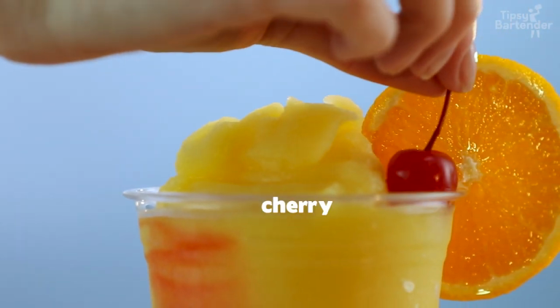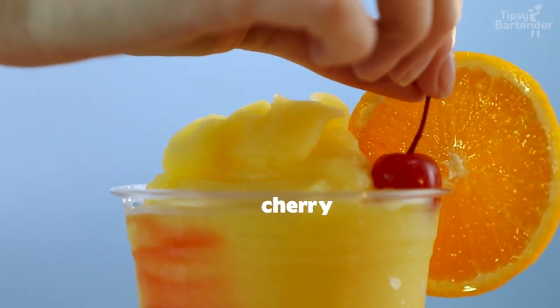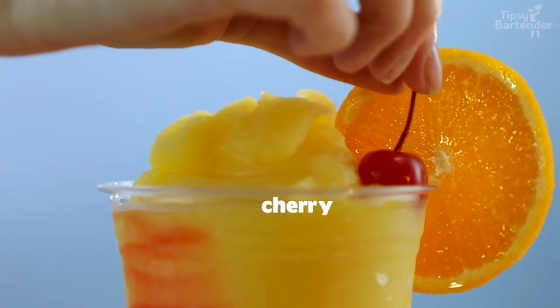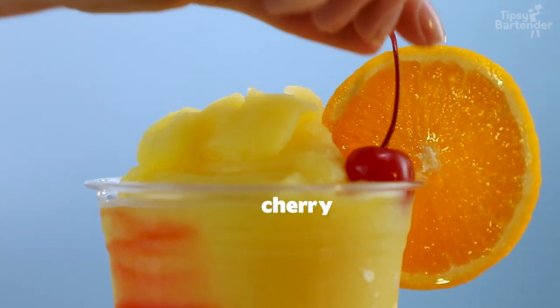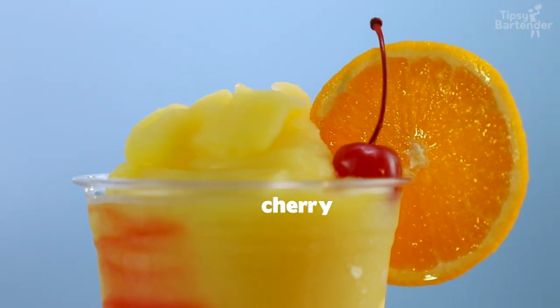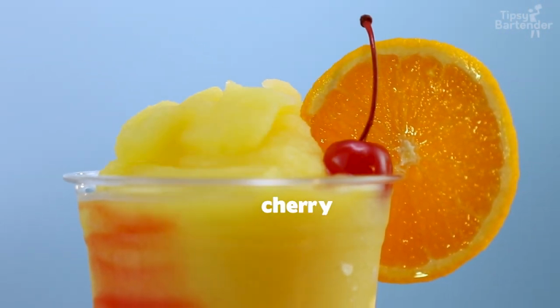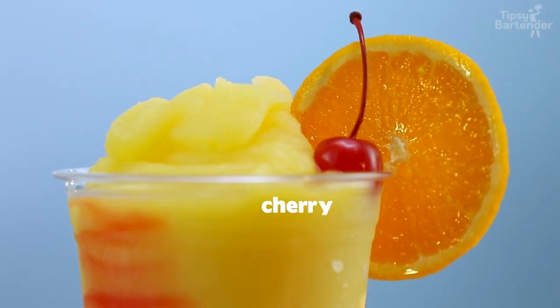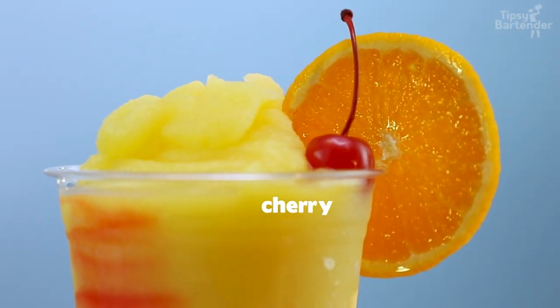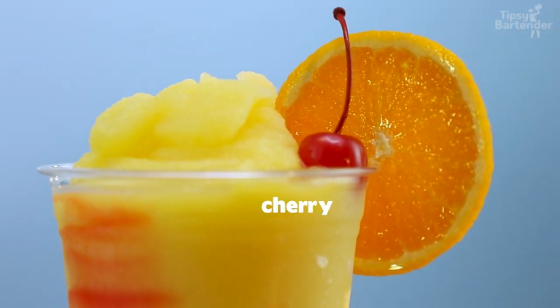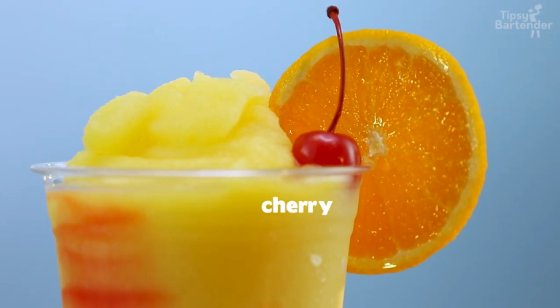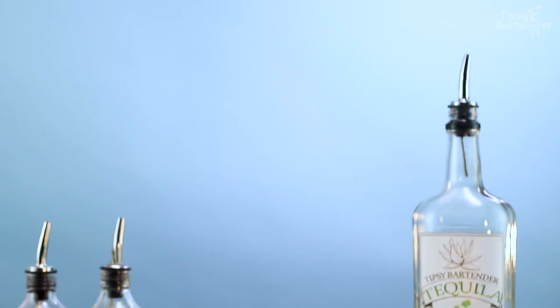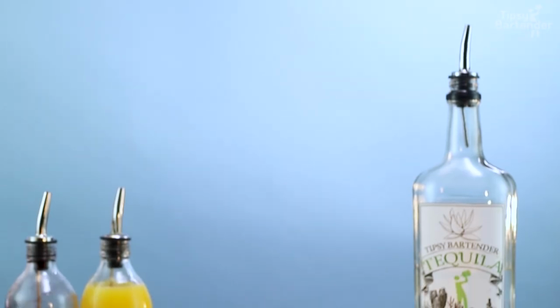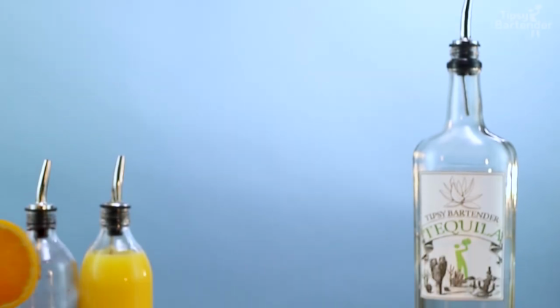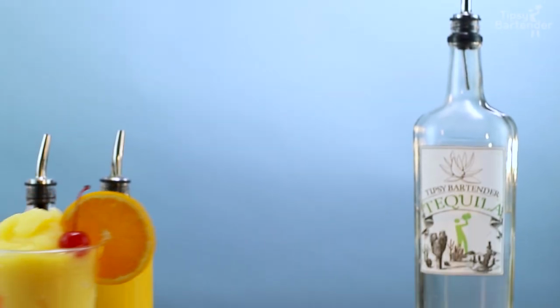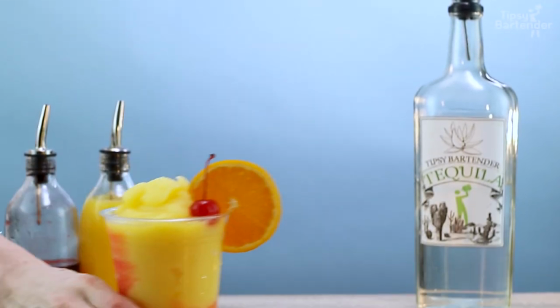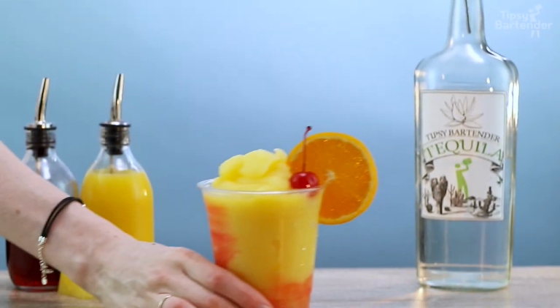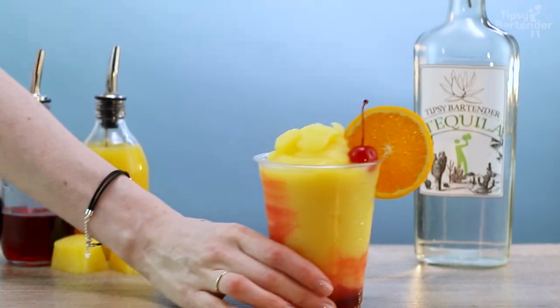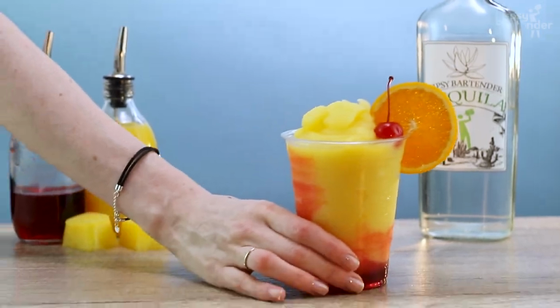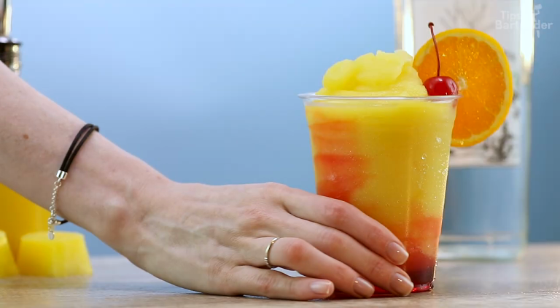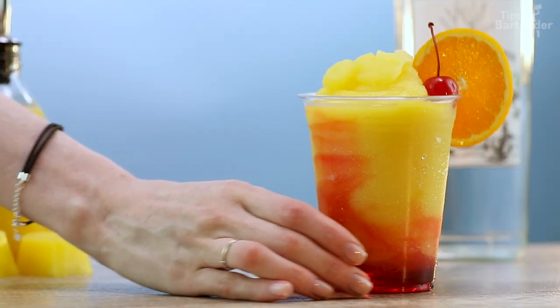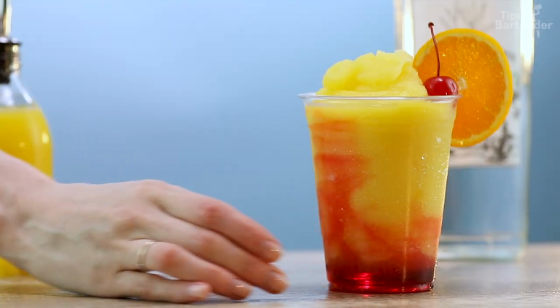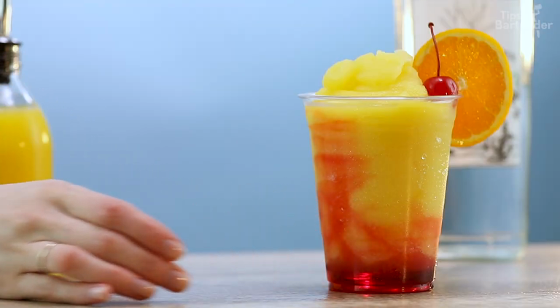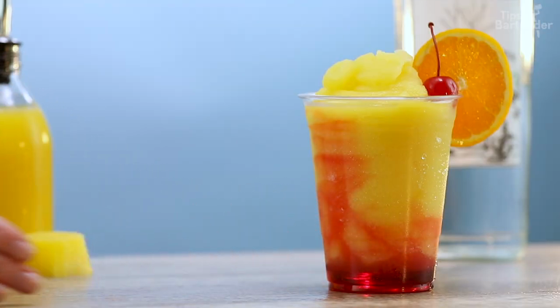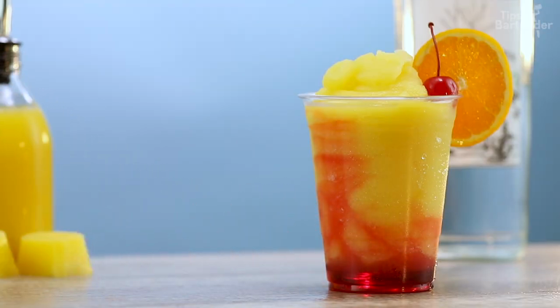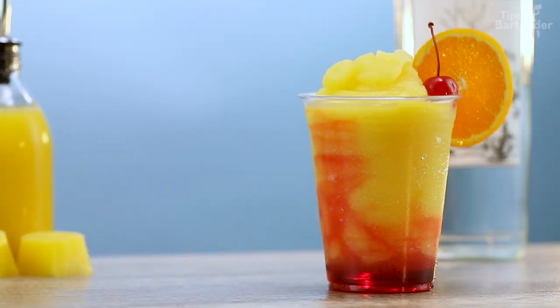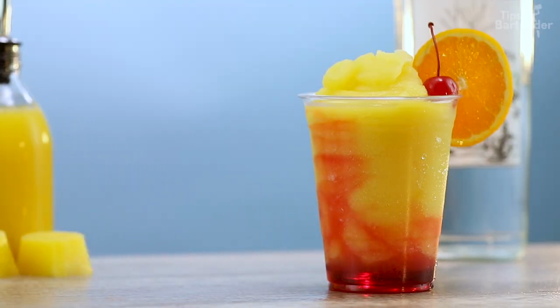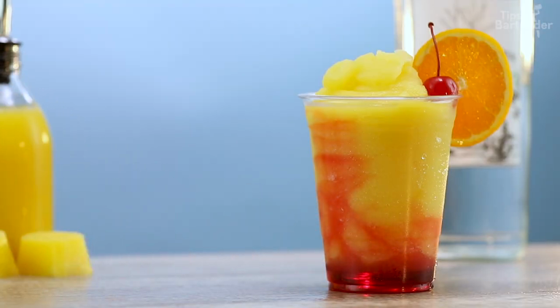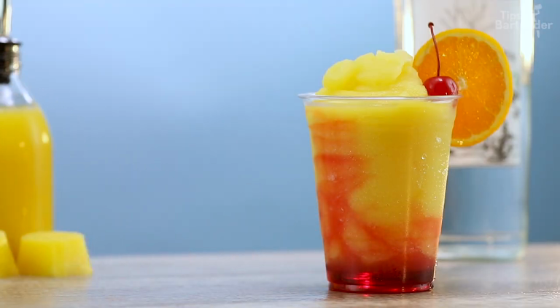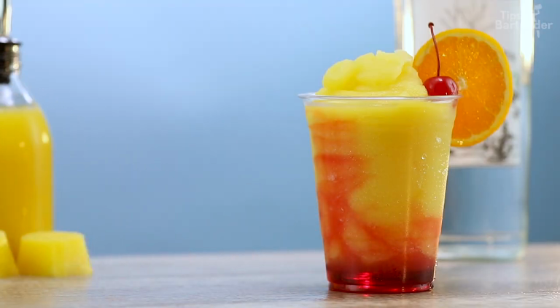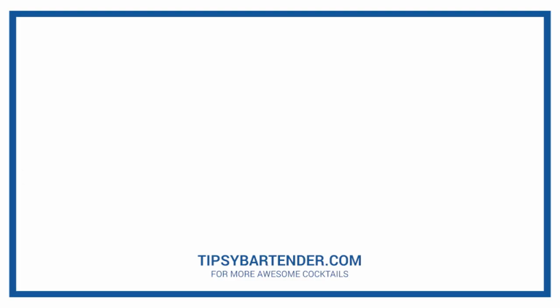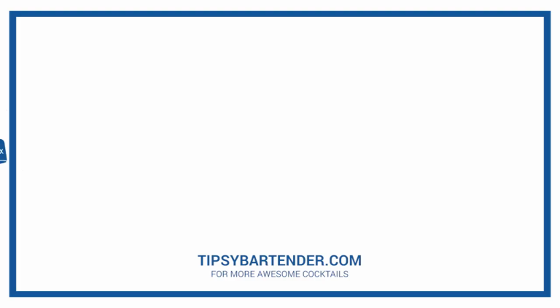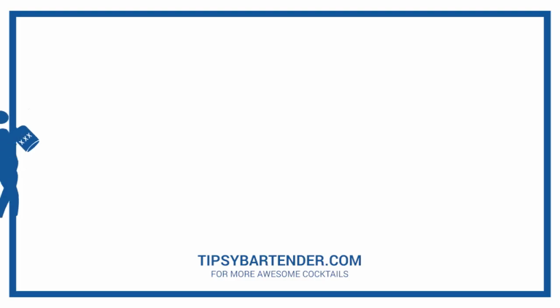Bang — put a little cherry on there, and there you have it. Look at that slush!